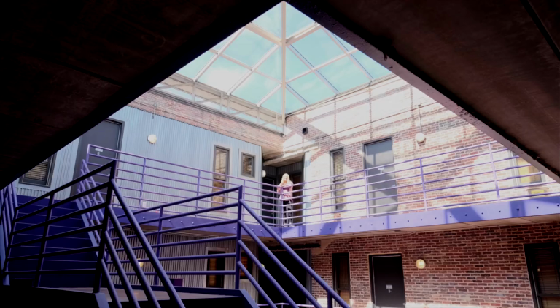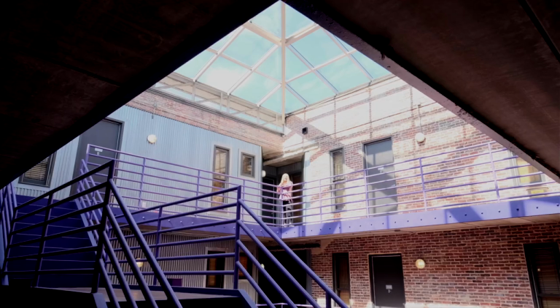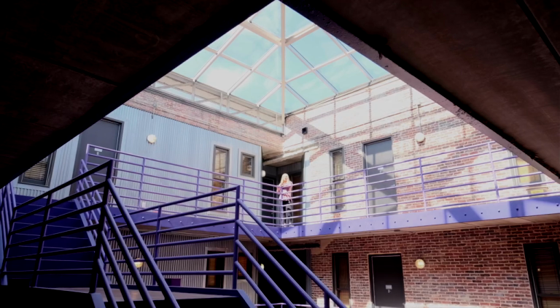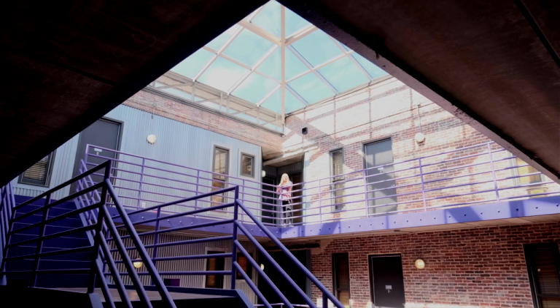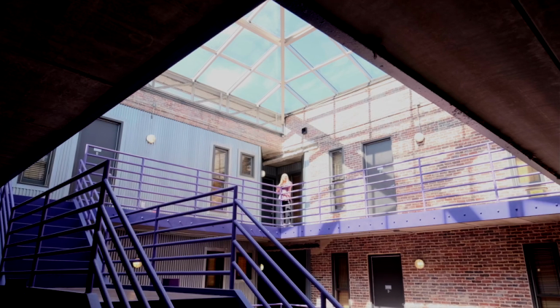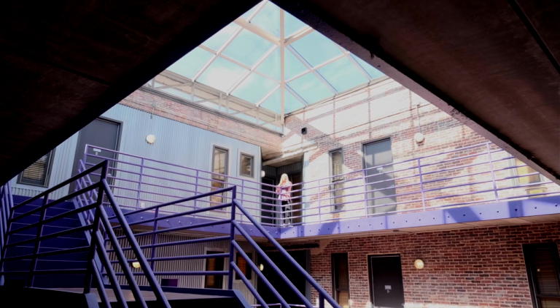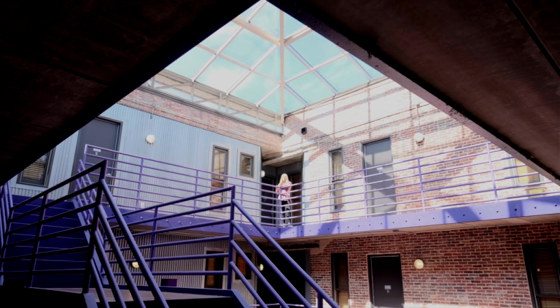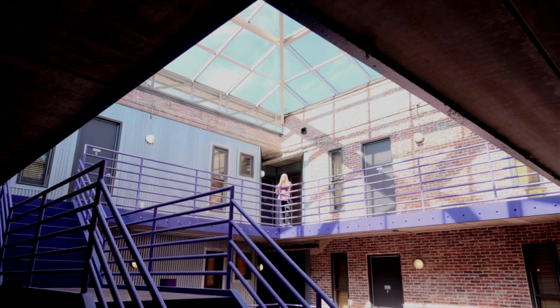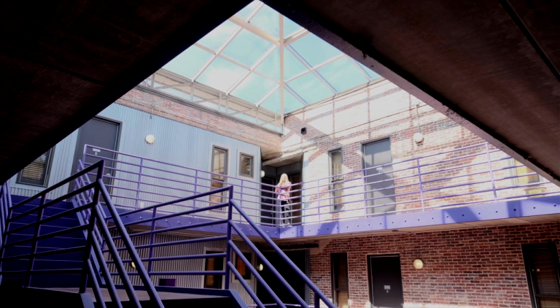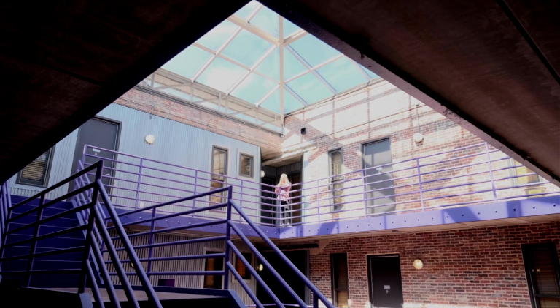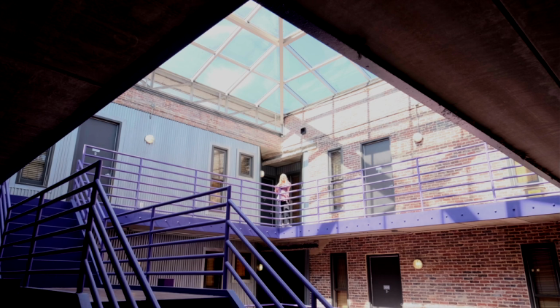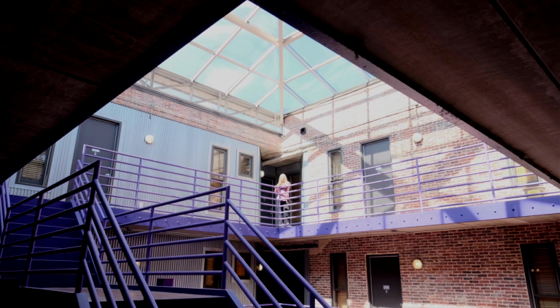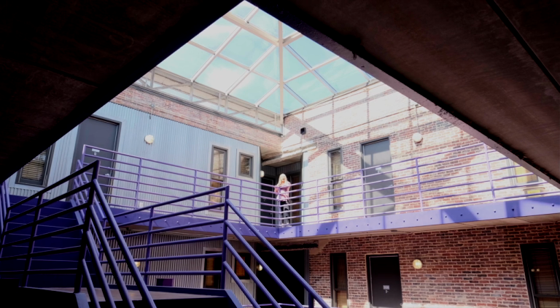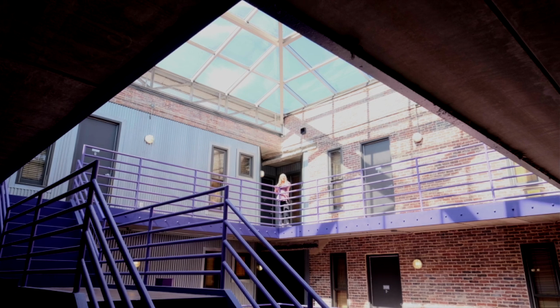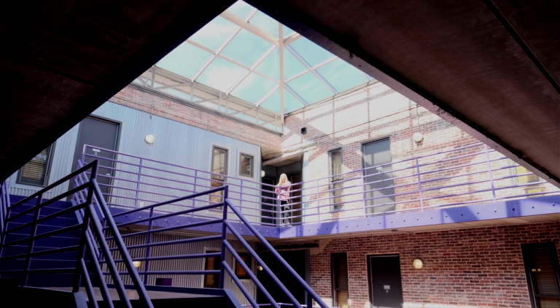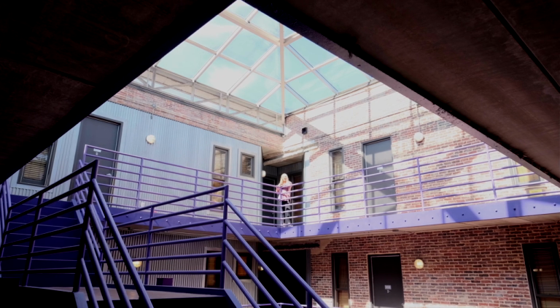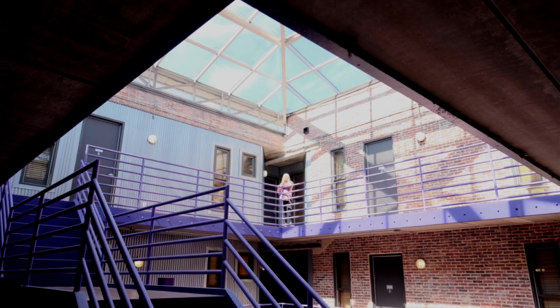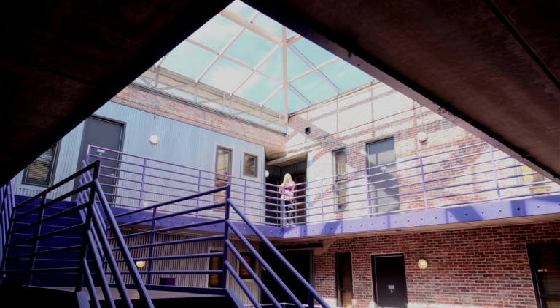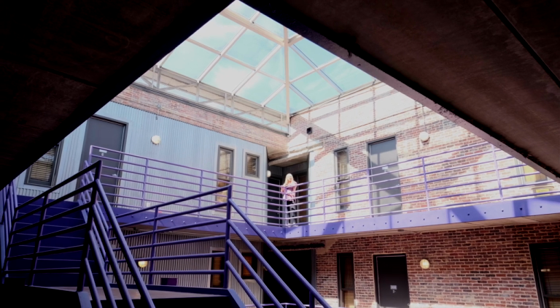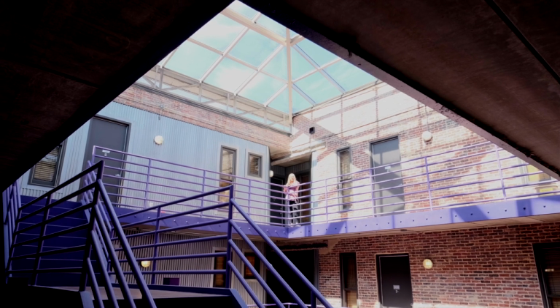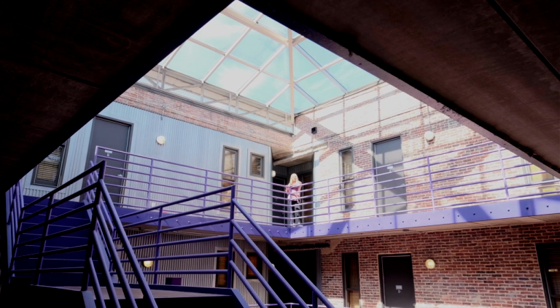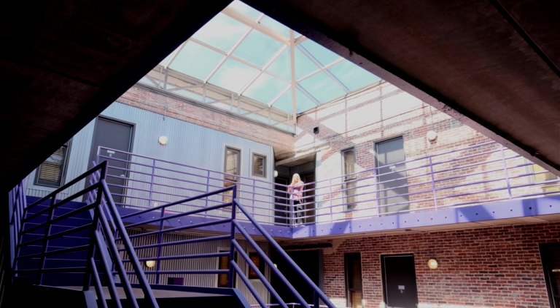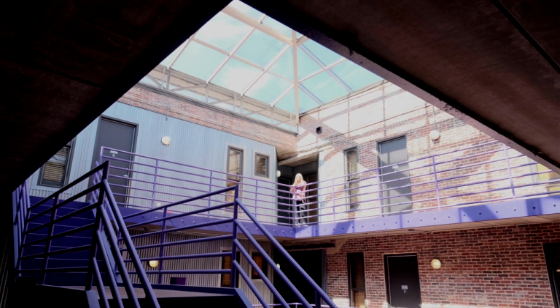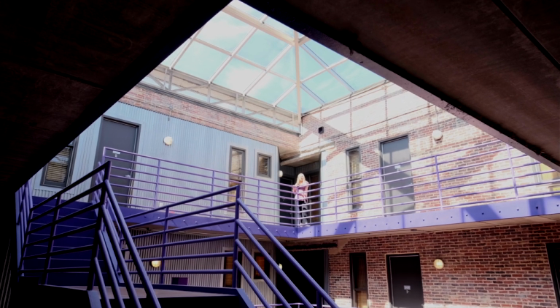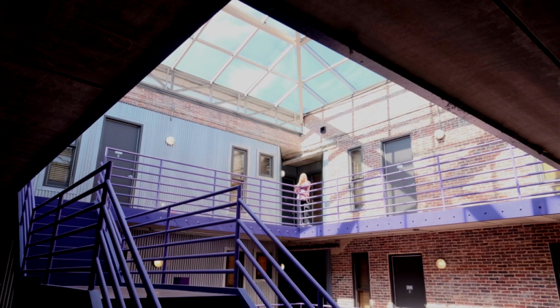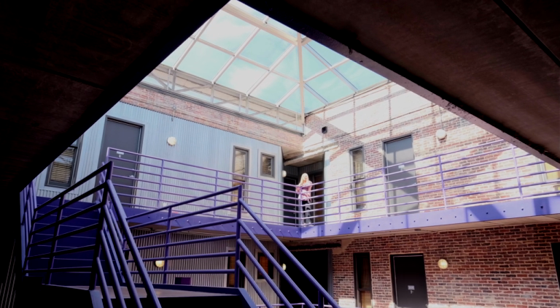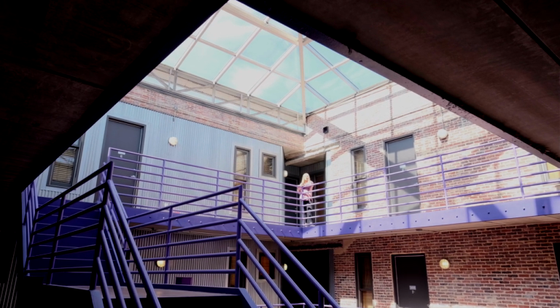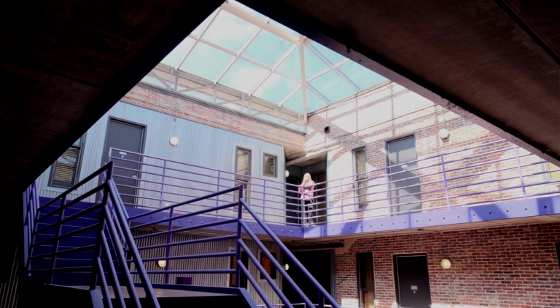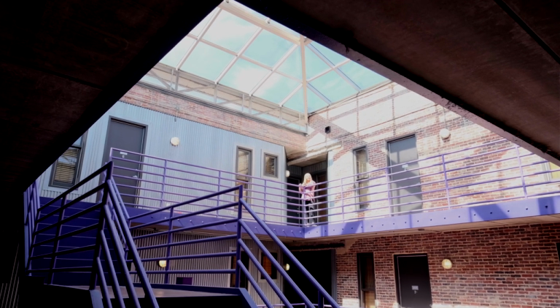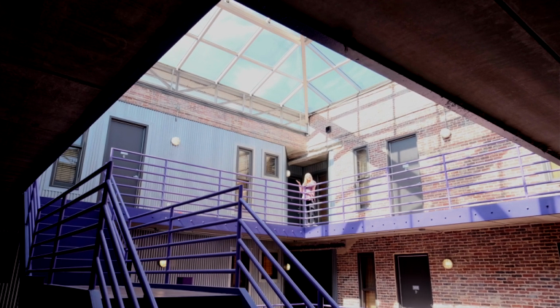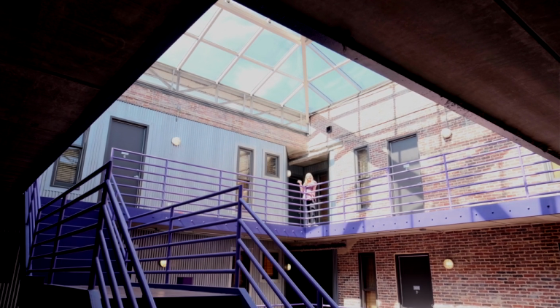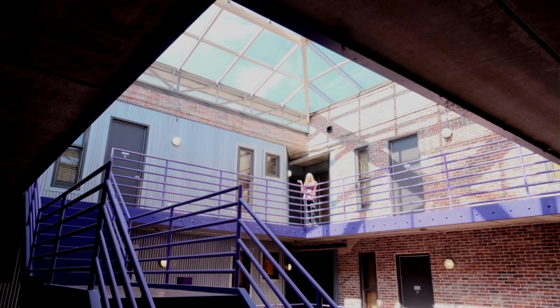Thanks so much for touring with us here at The Warehouse today. And if you're ever in the neighborhood, feel free to stop by and say hello.